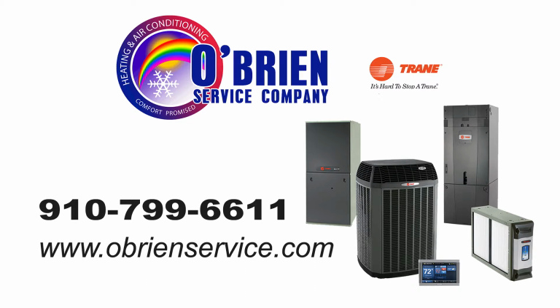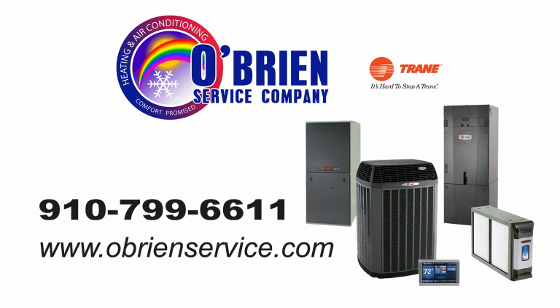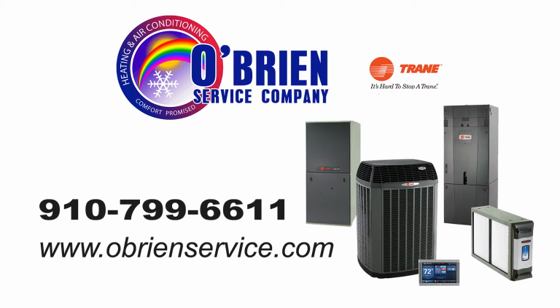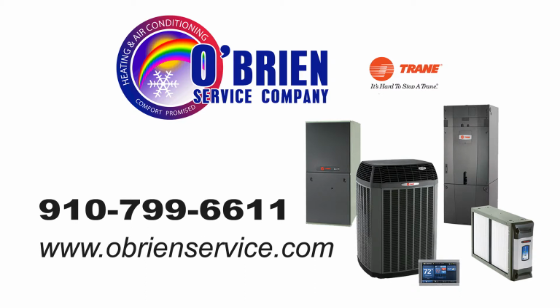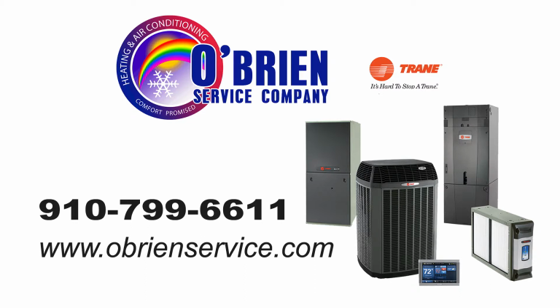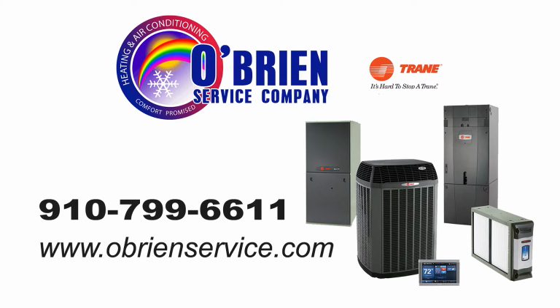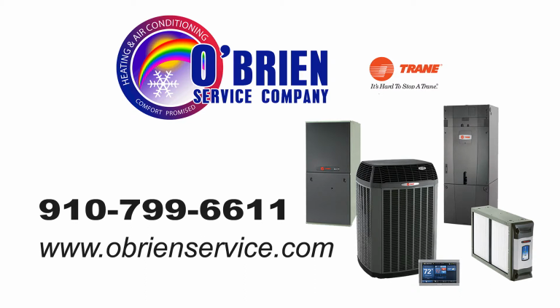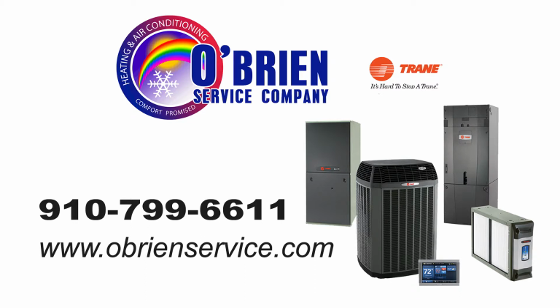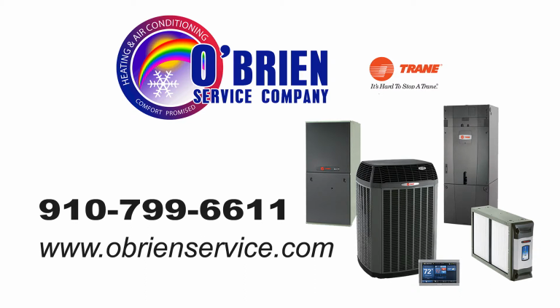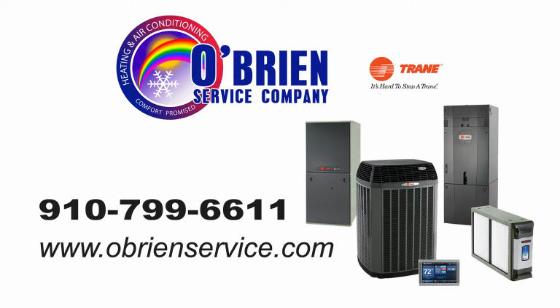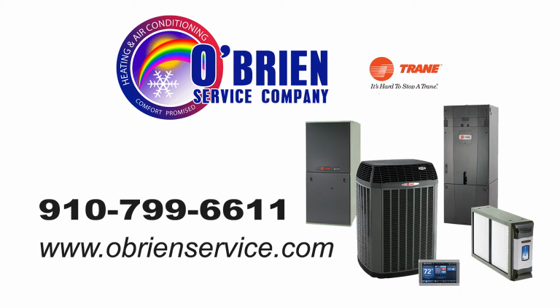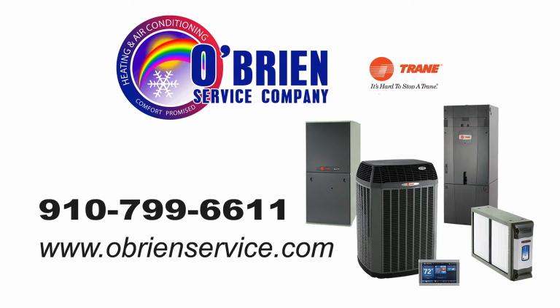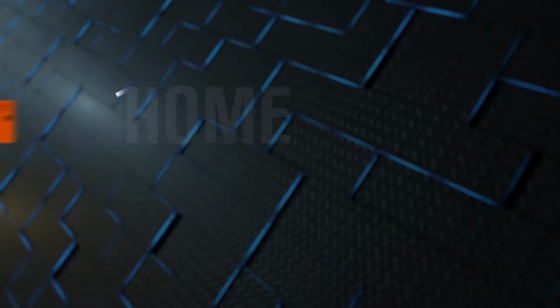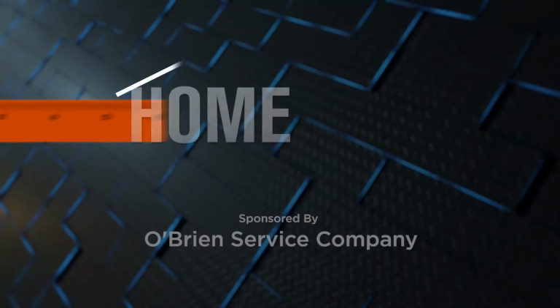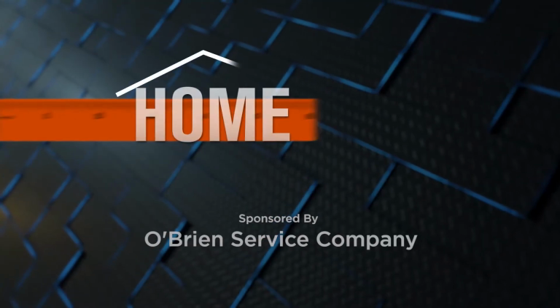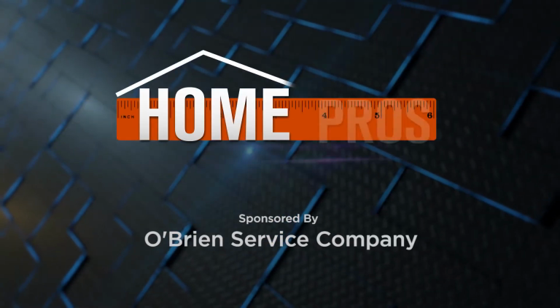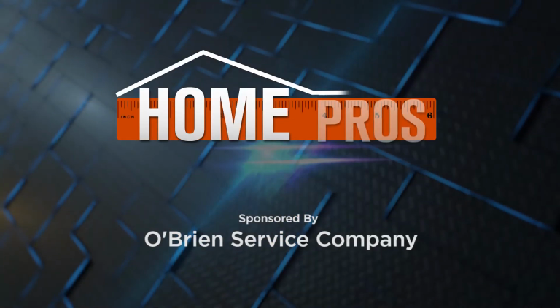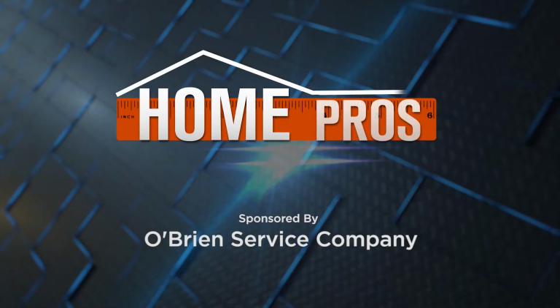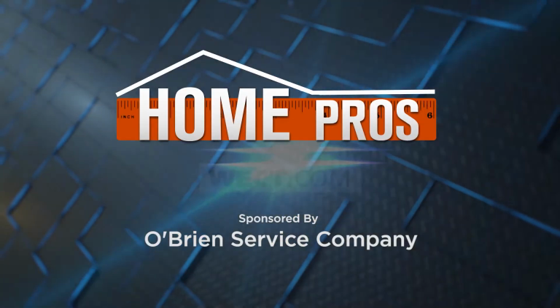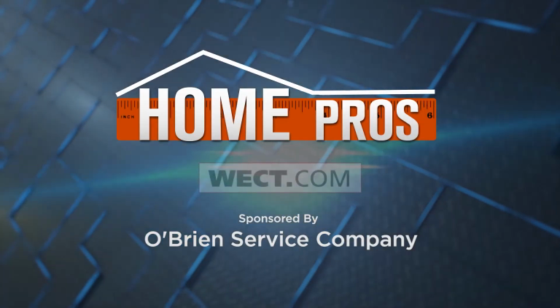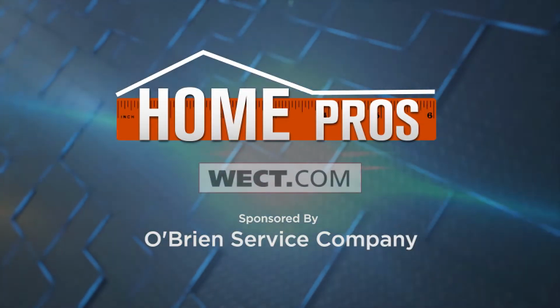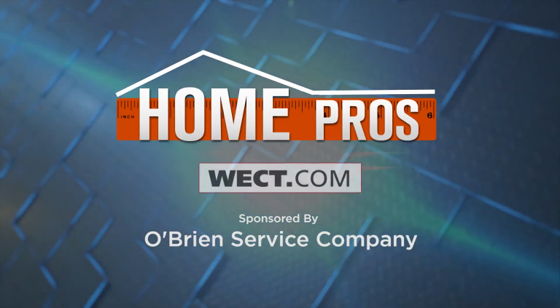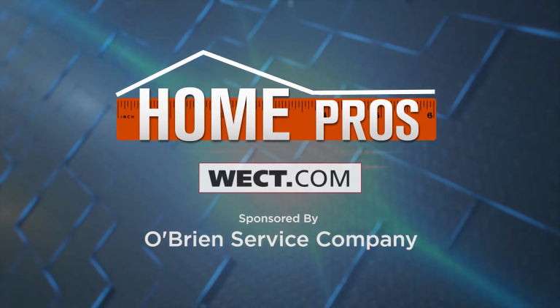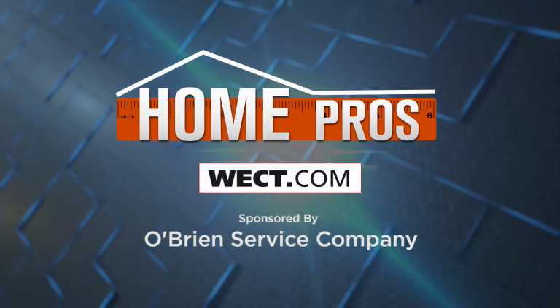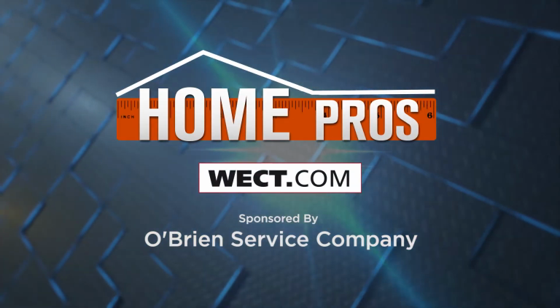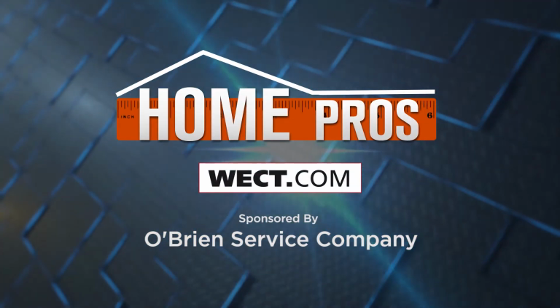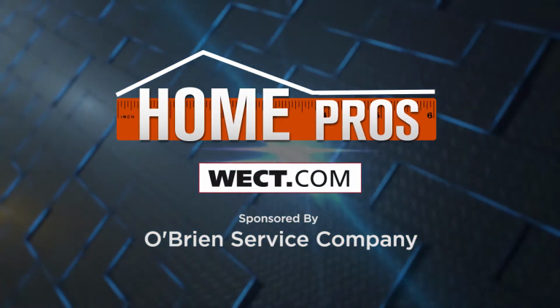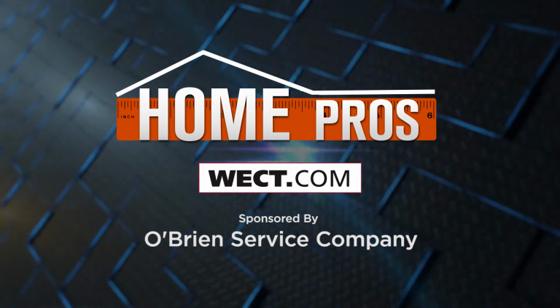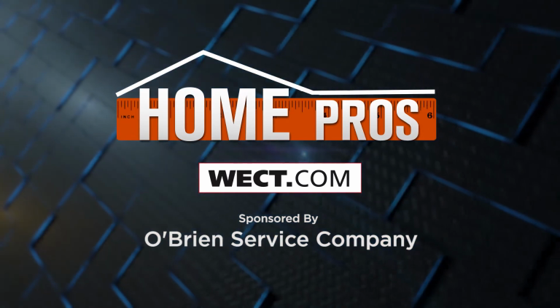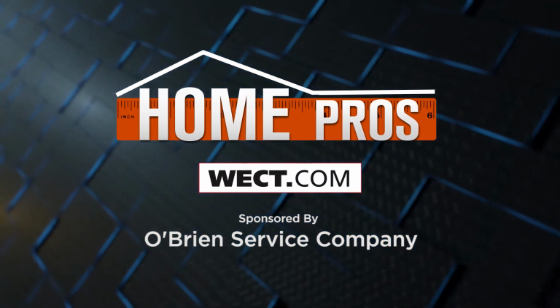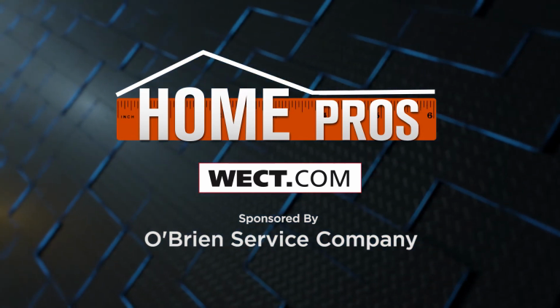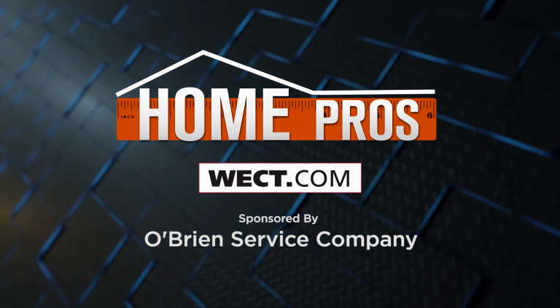For more details, go to Home Pros on WECT.com.